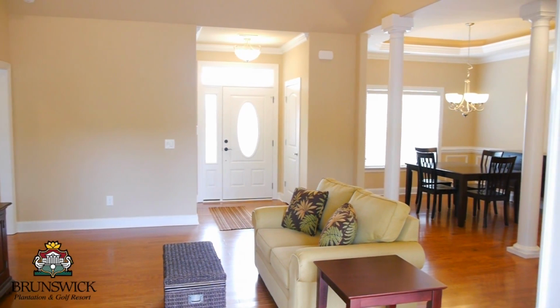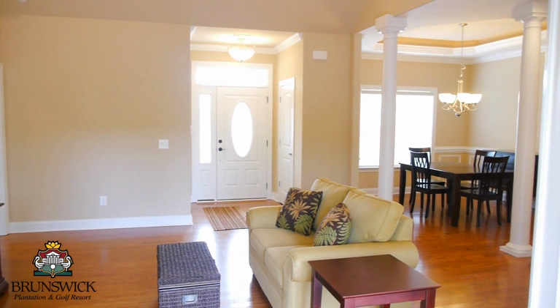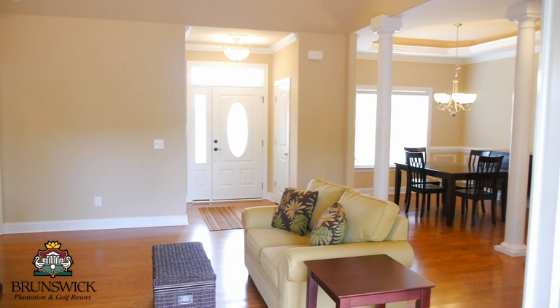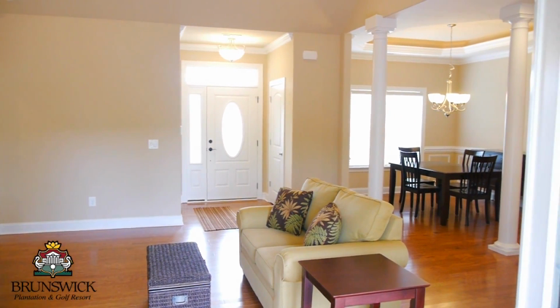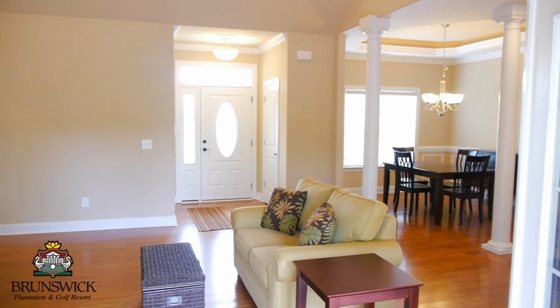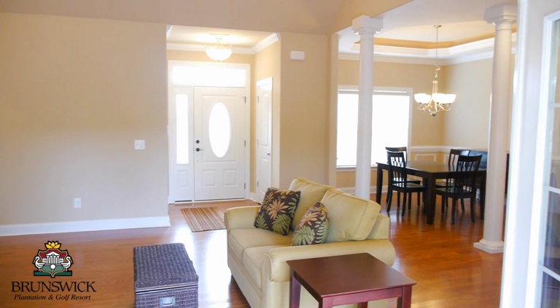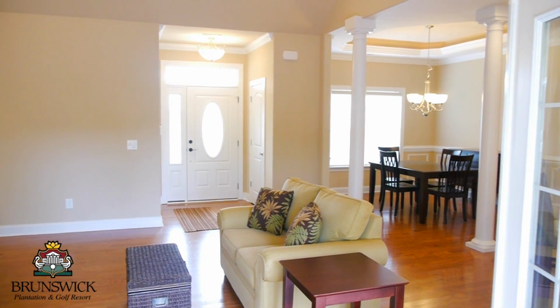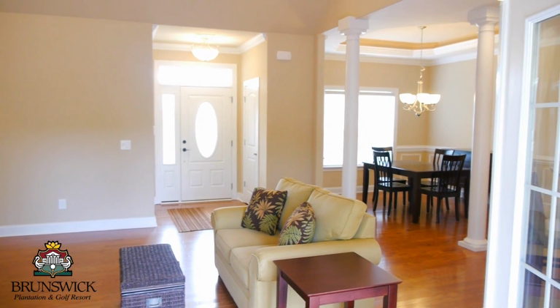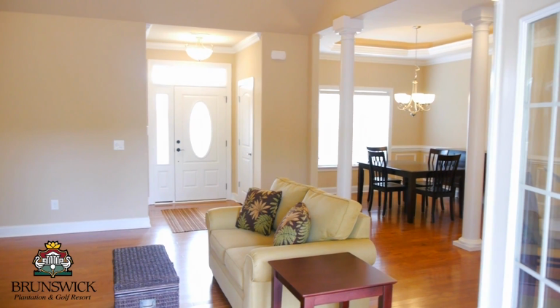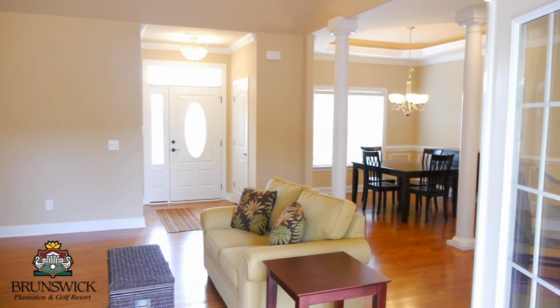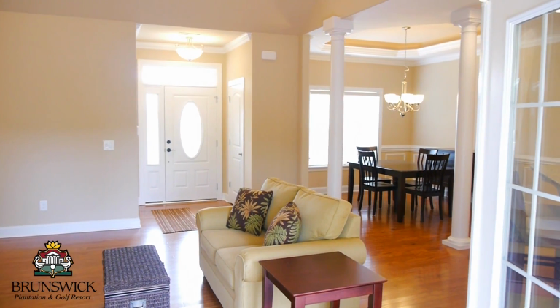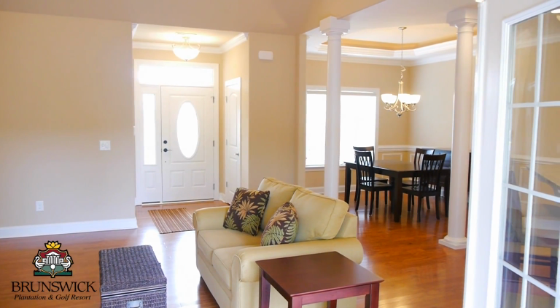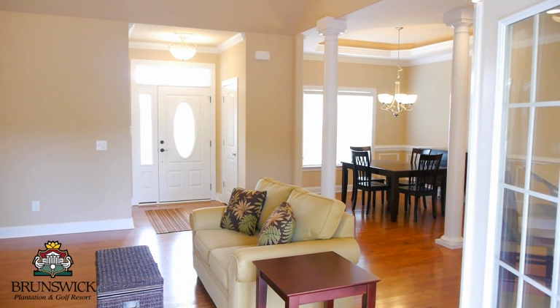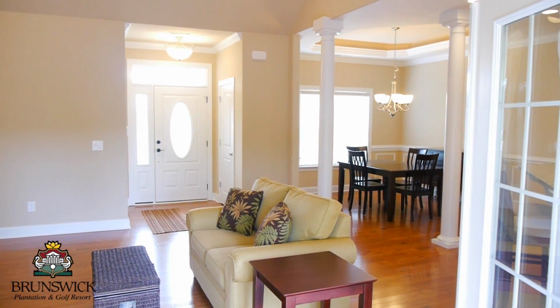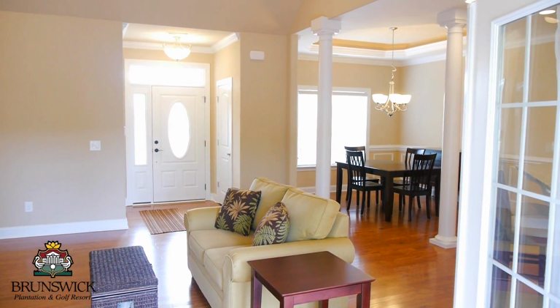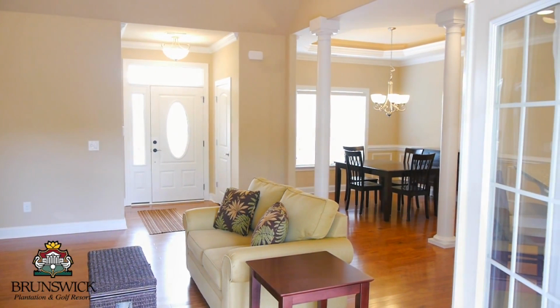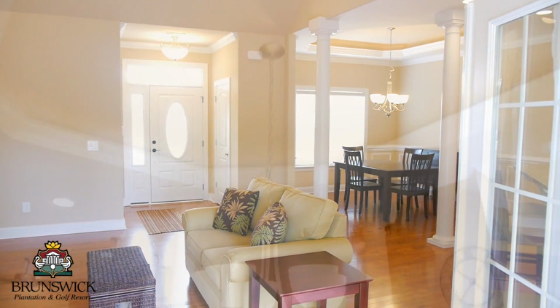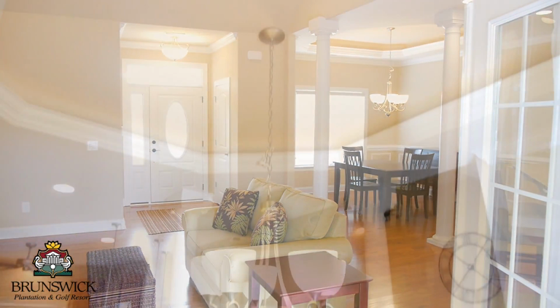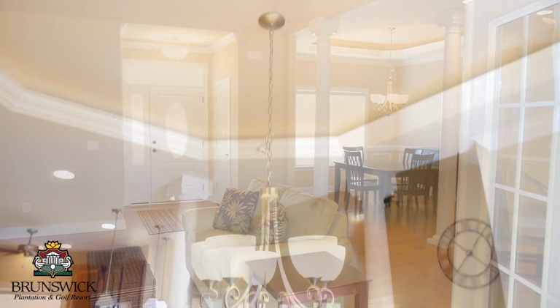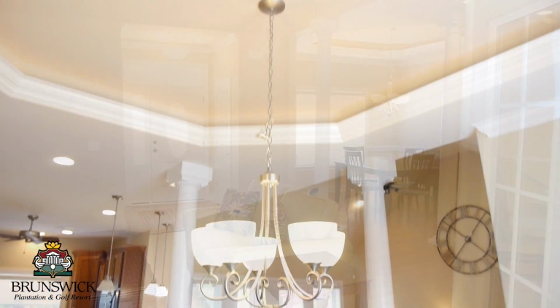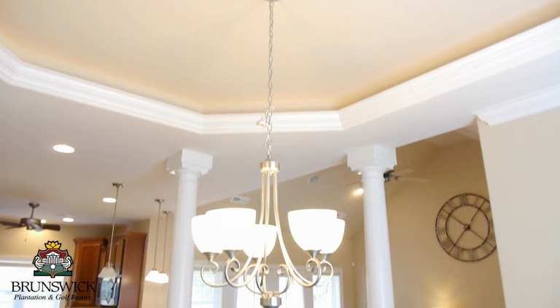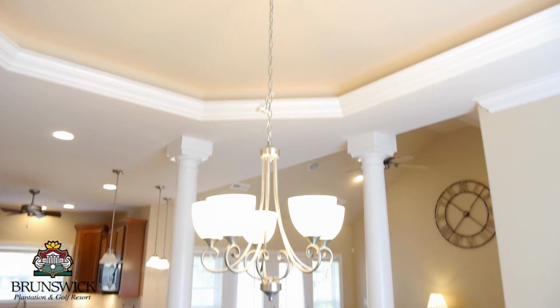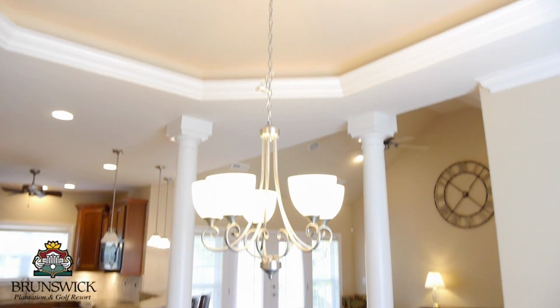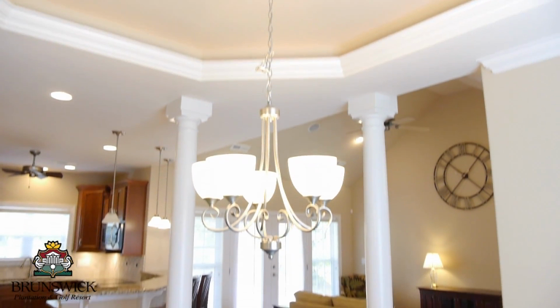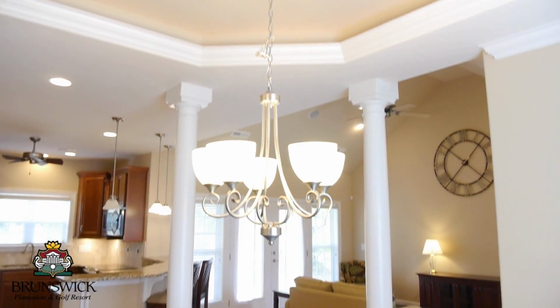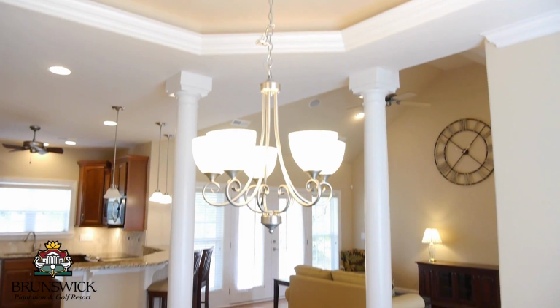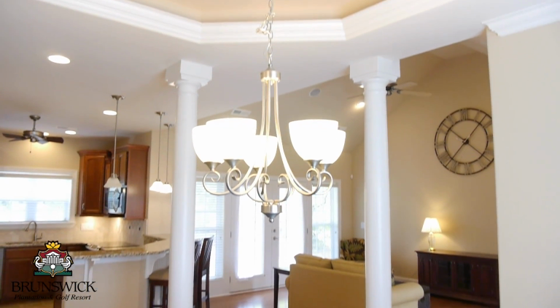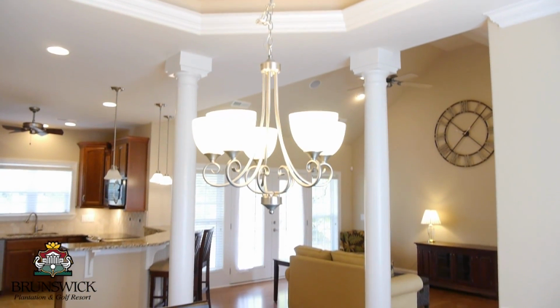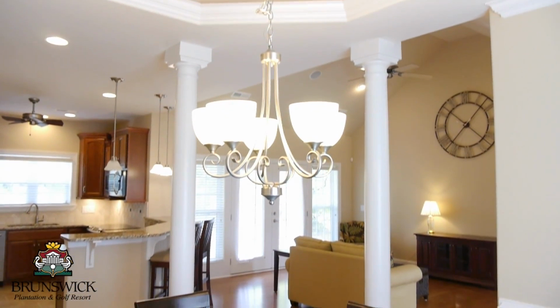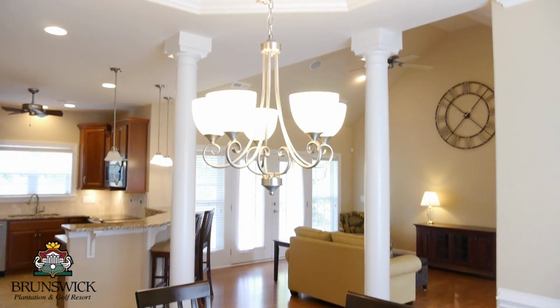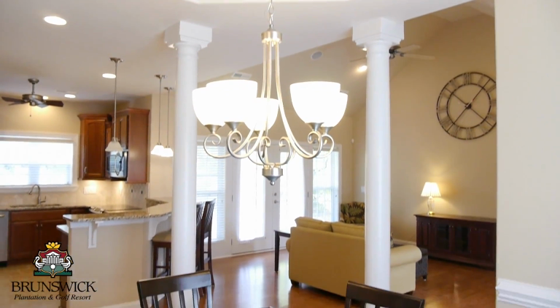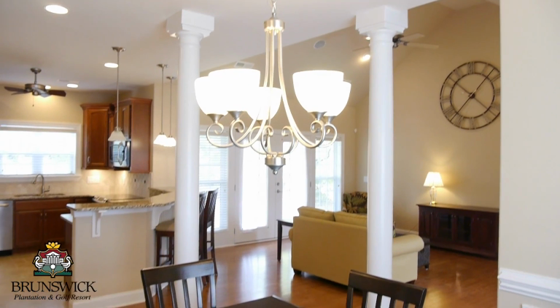The tapered columns and presidential ceilings create a memorable dining space while still being open to the other areas.